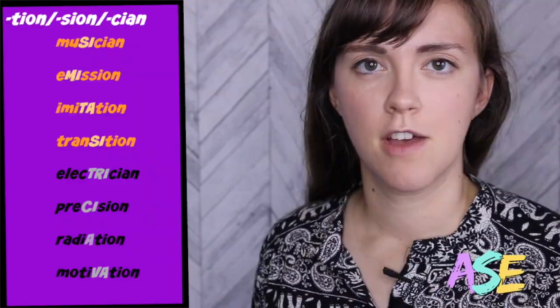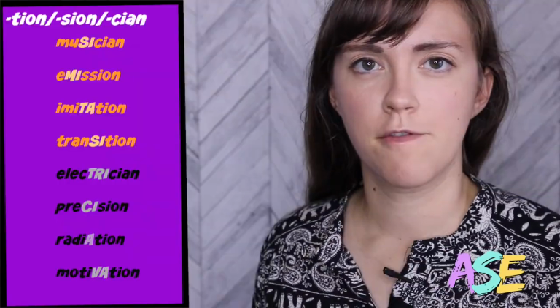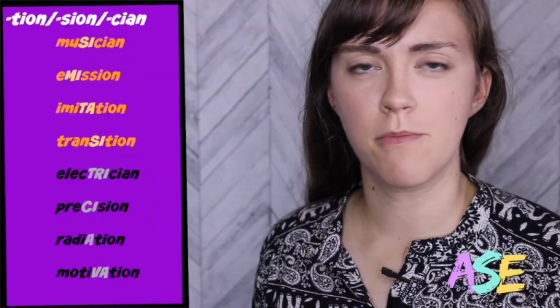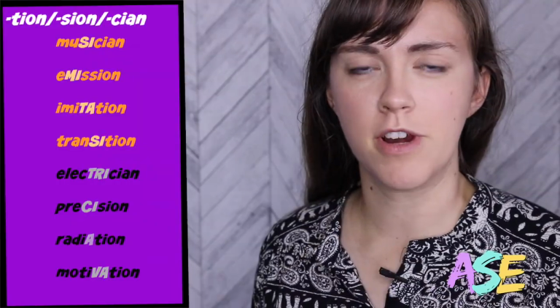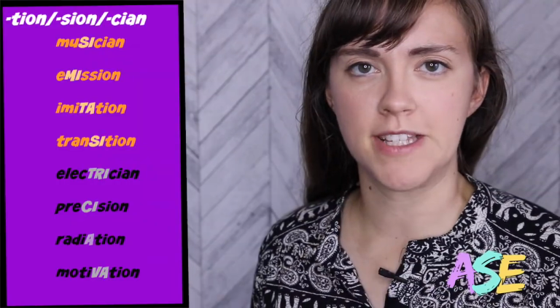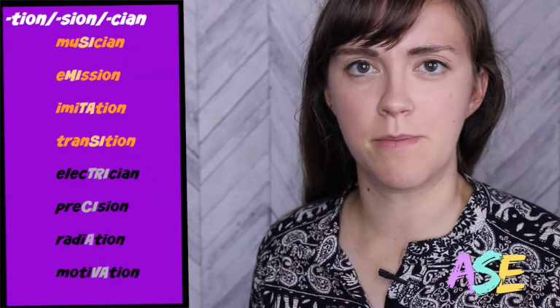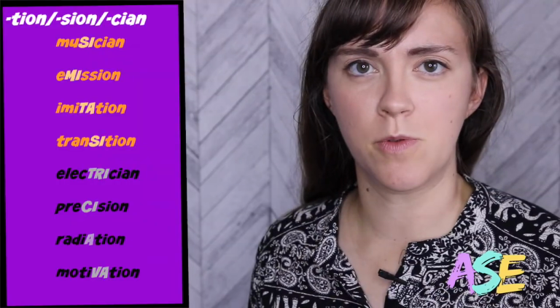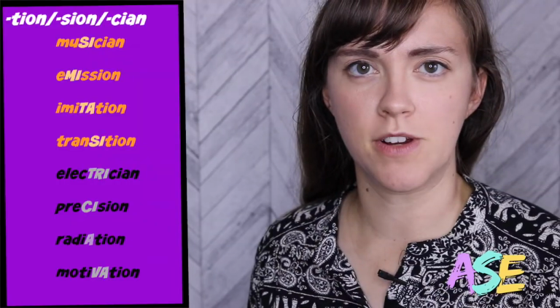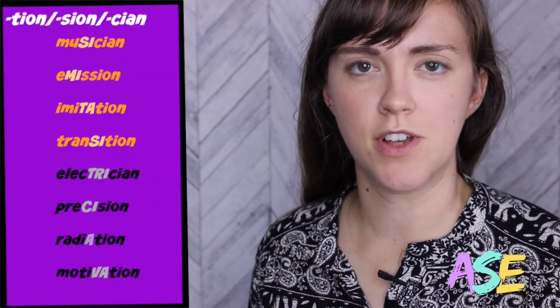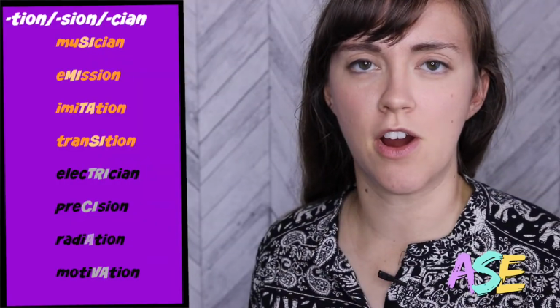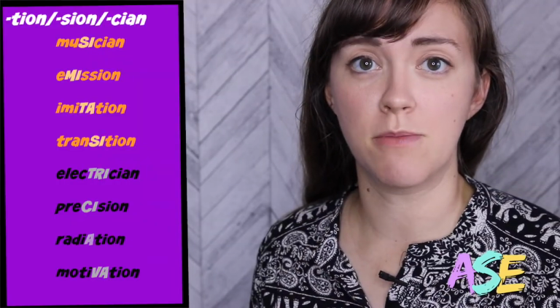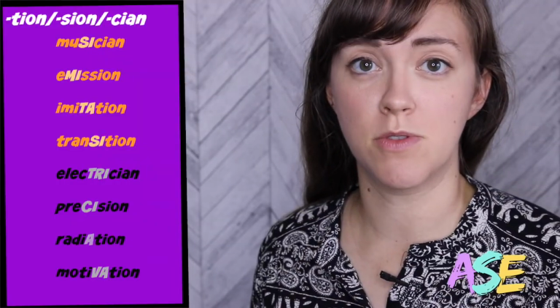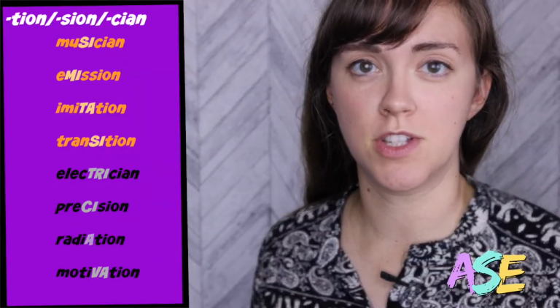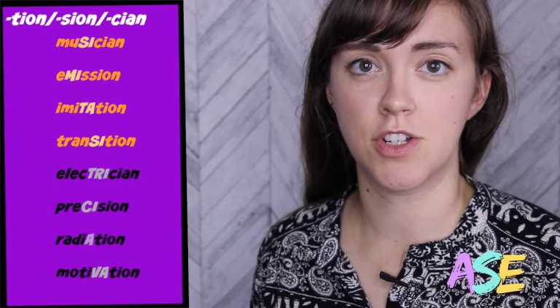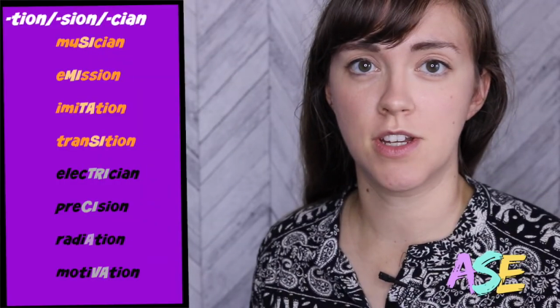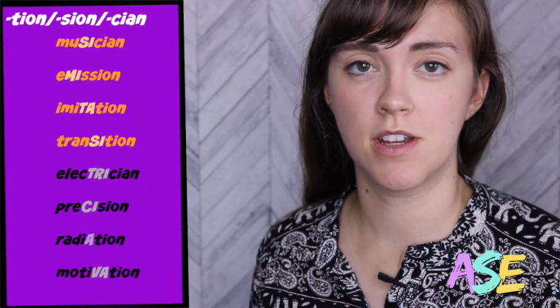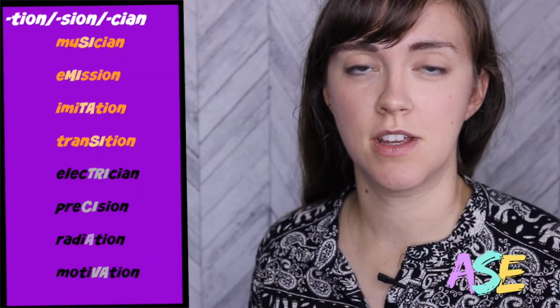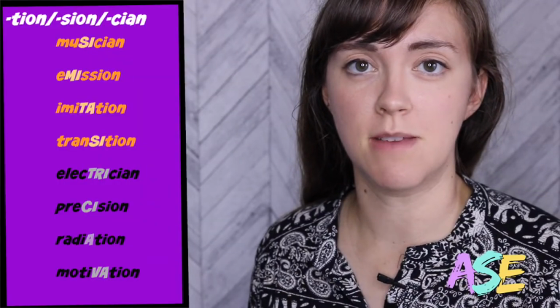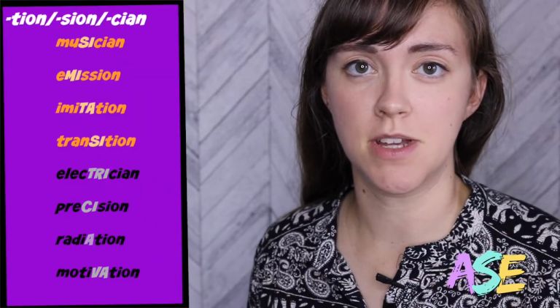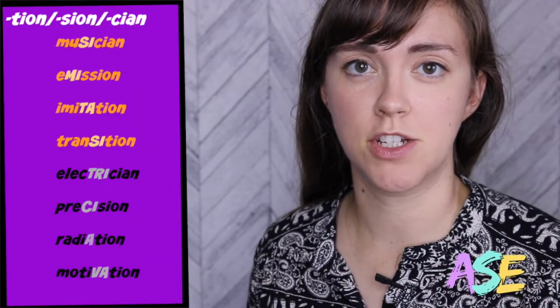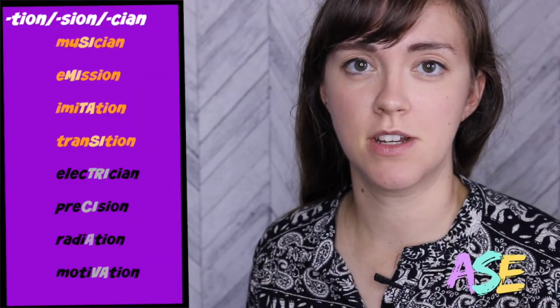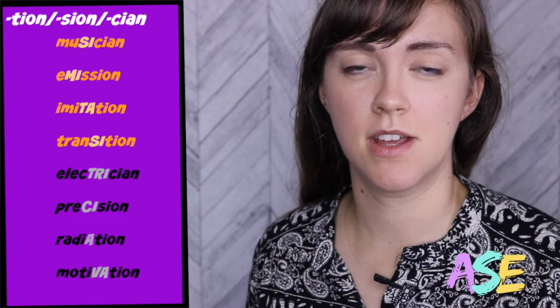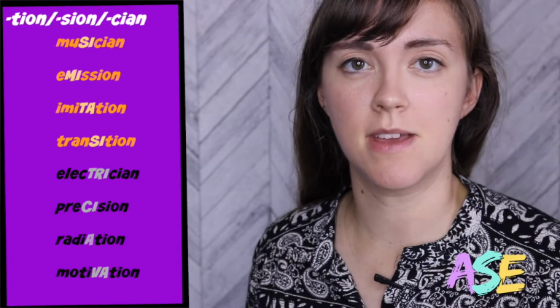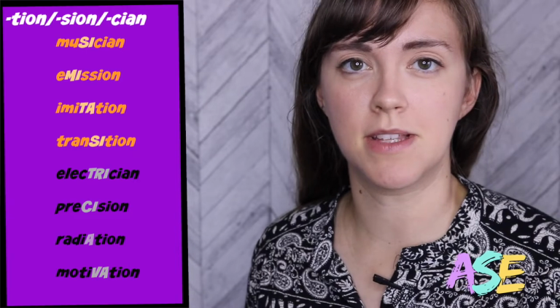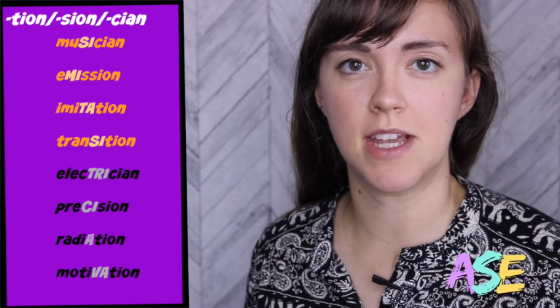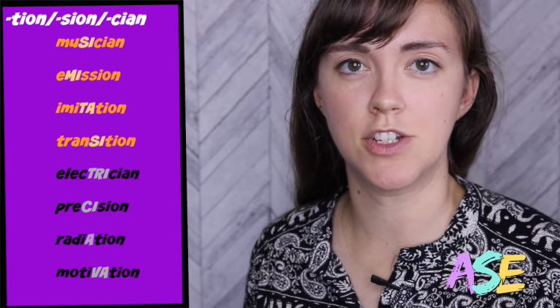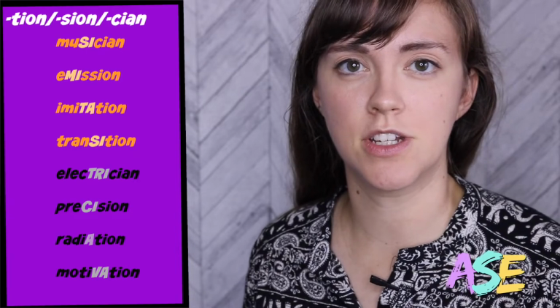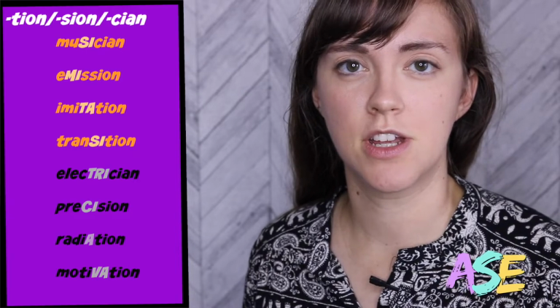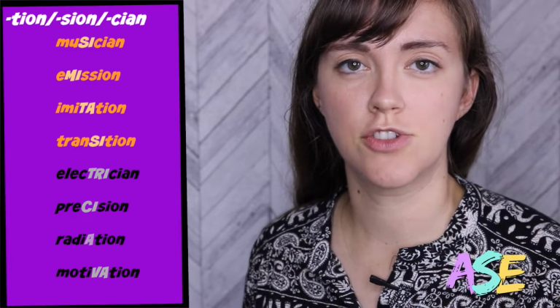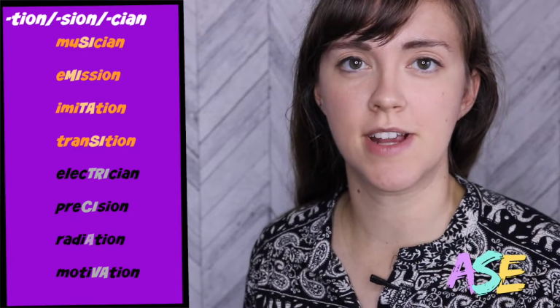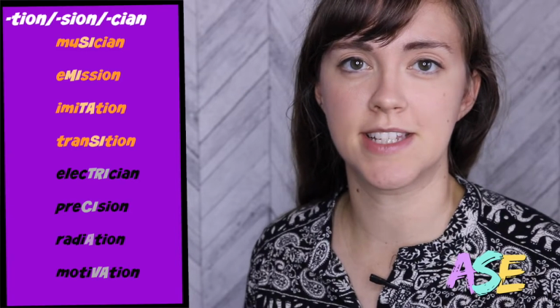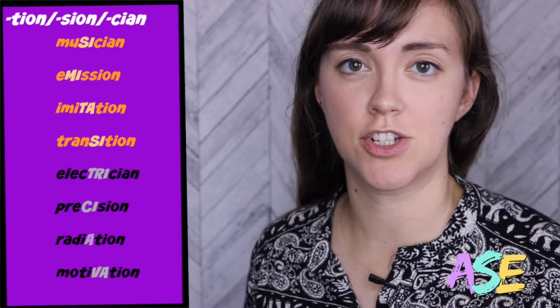Four more example words are: musician, emission, imitation, transition.